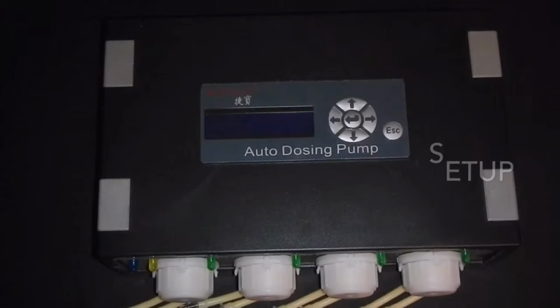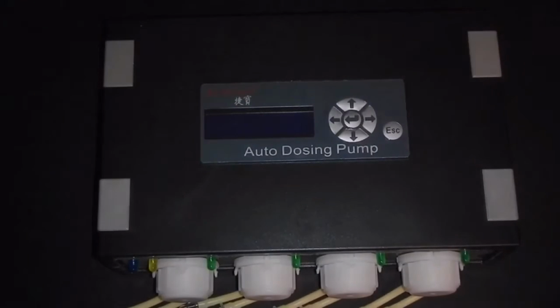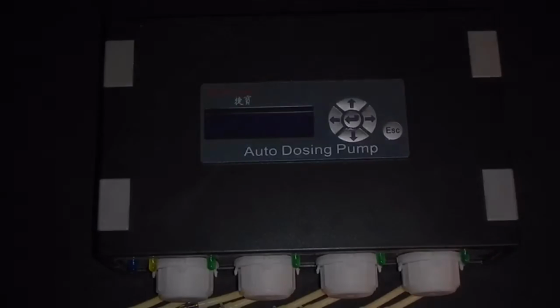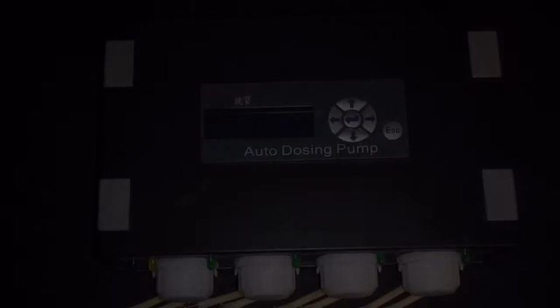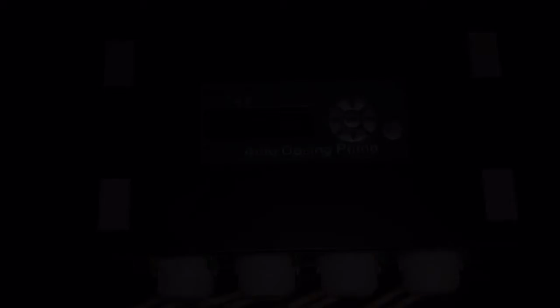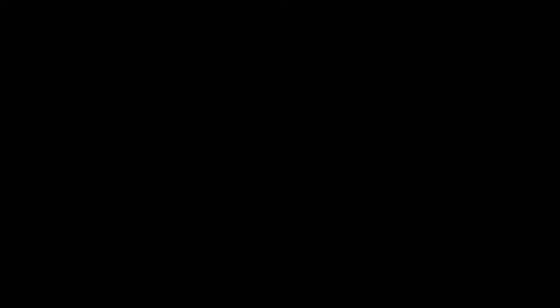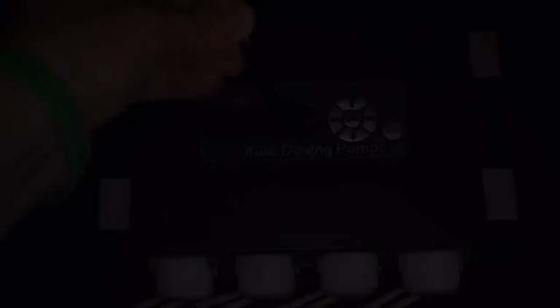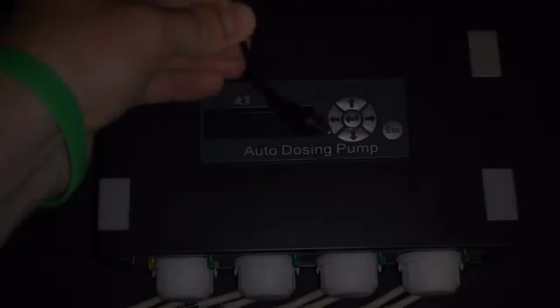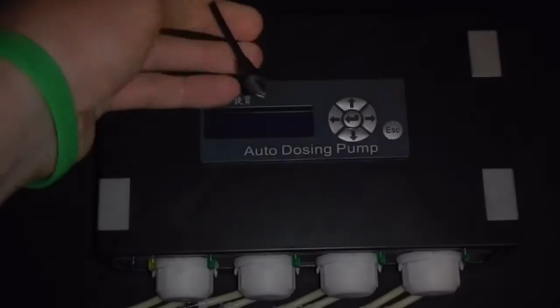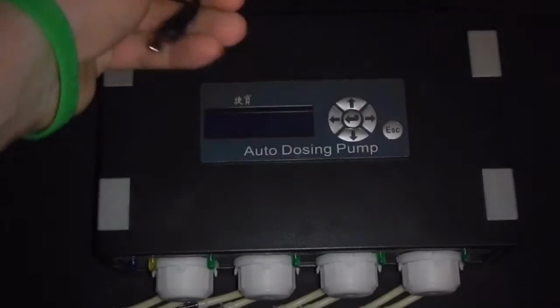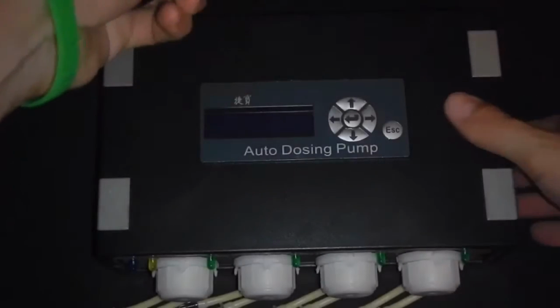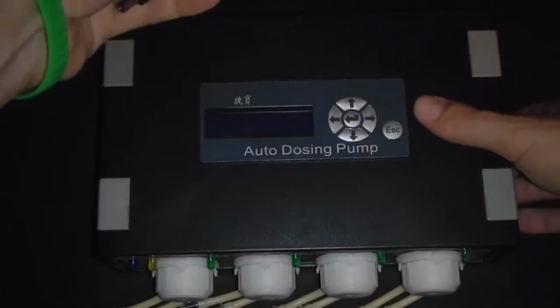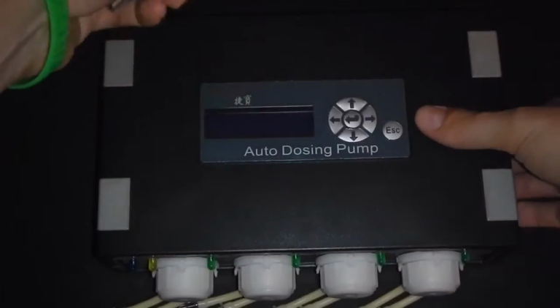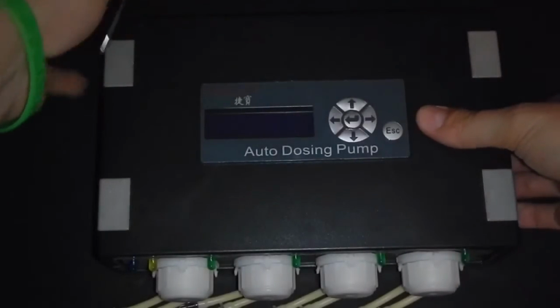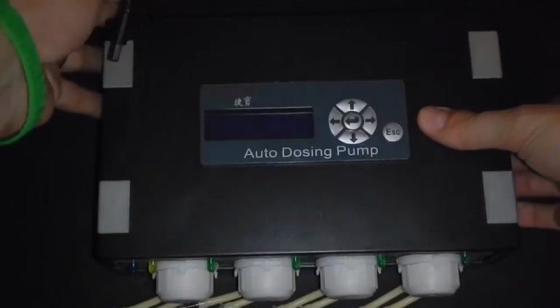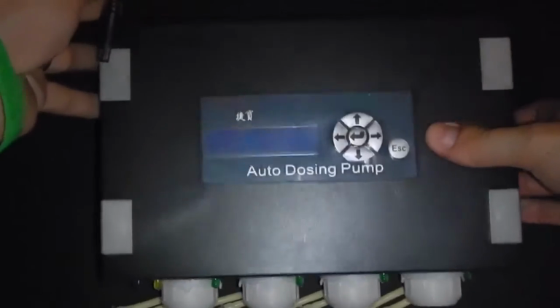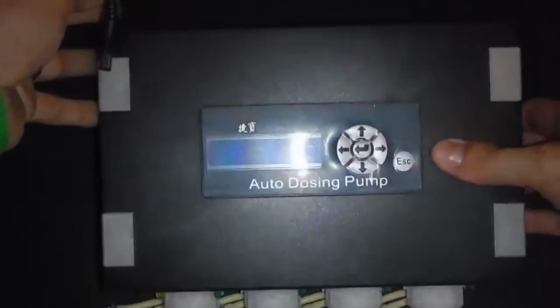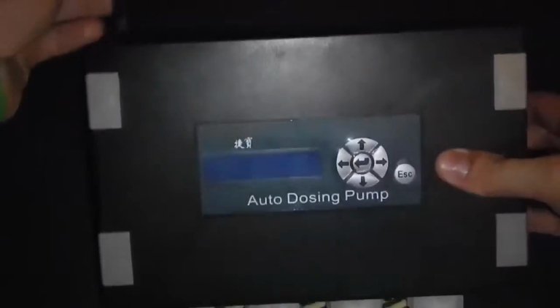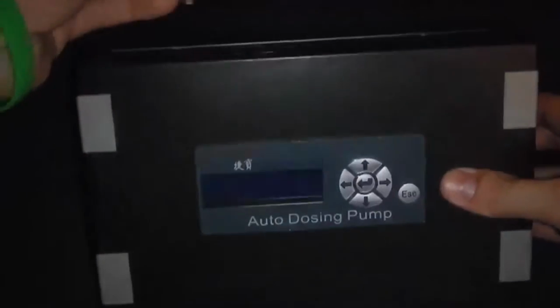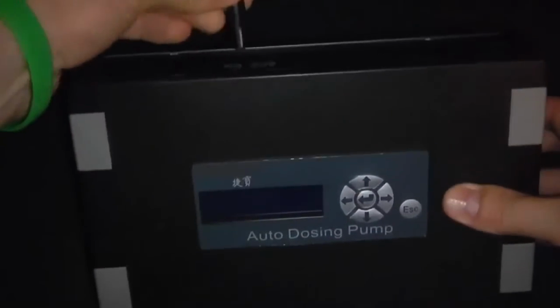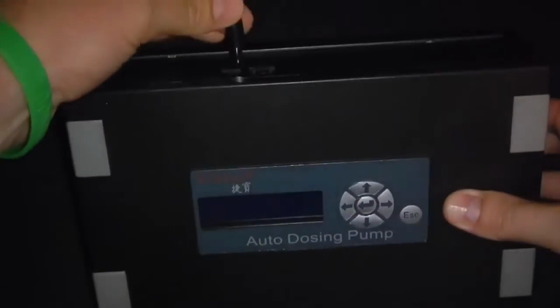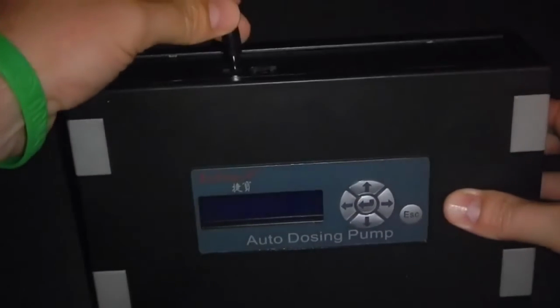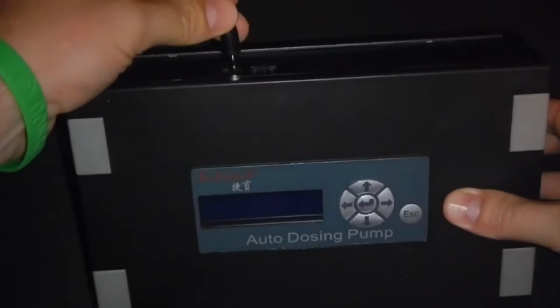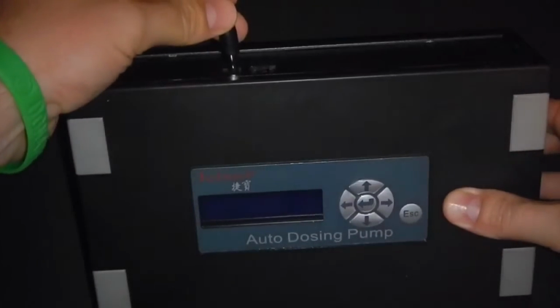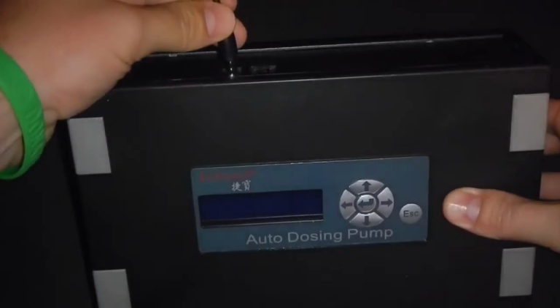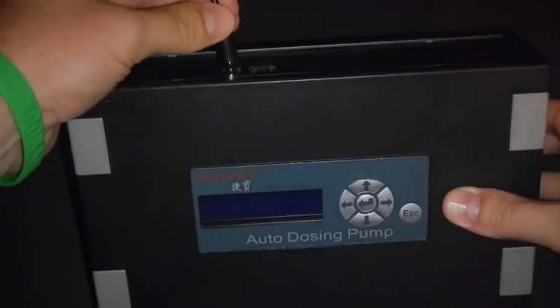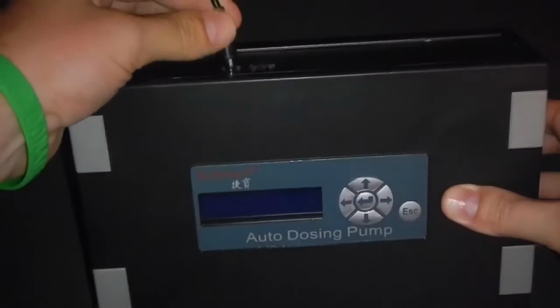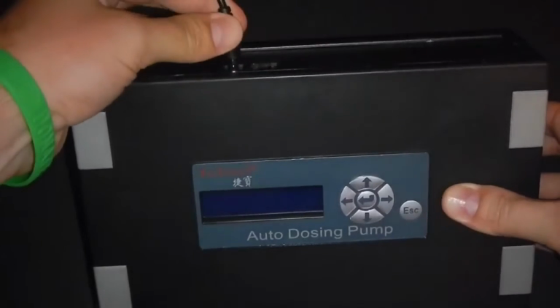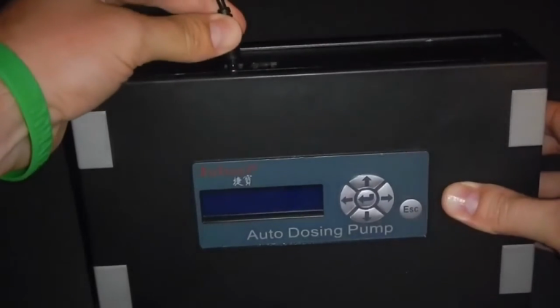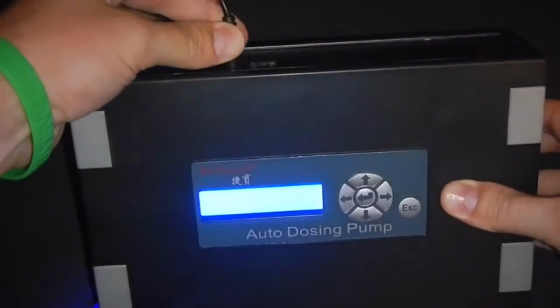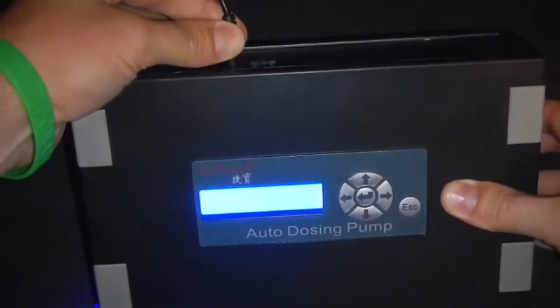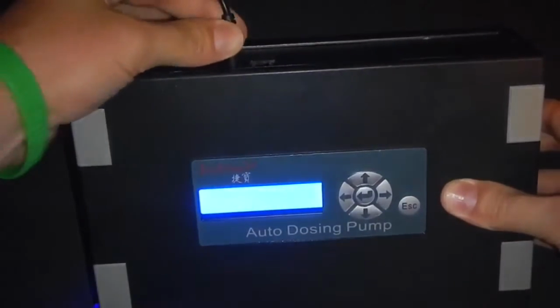Hey, what's up. In this video we're going to go through how to set up your dosing periods on the DP4.